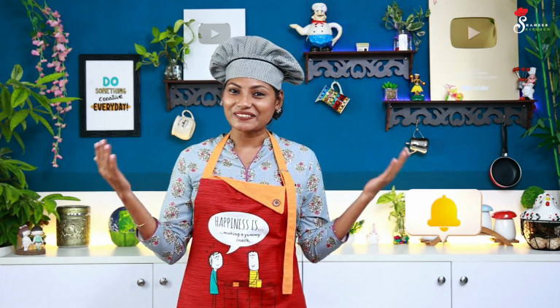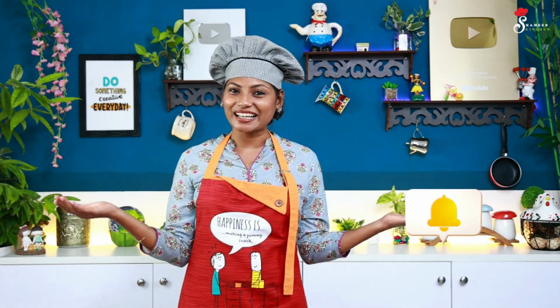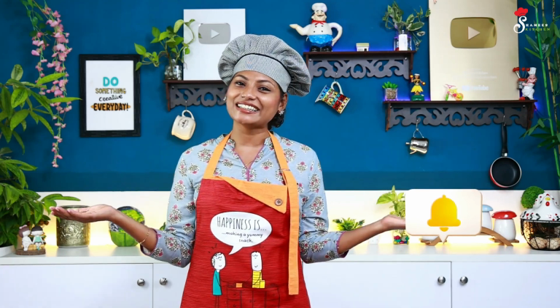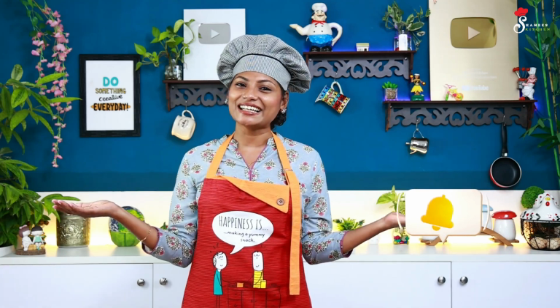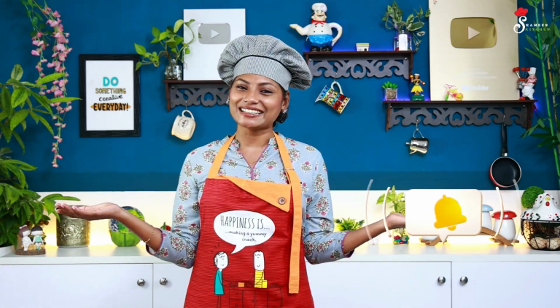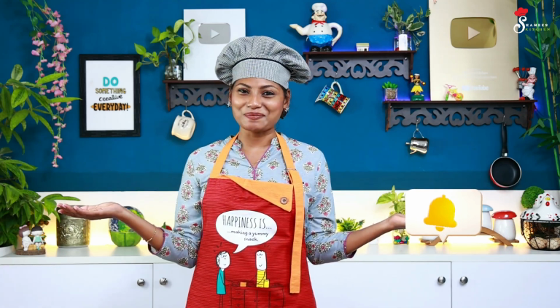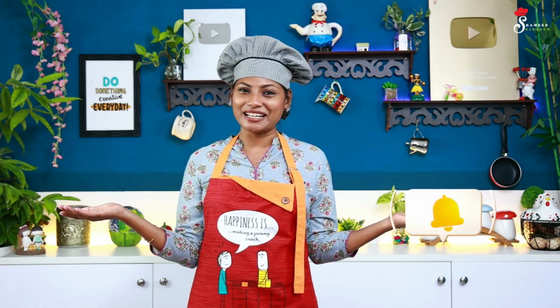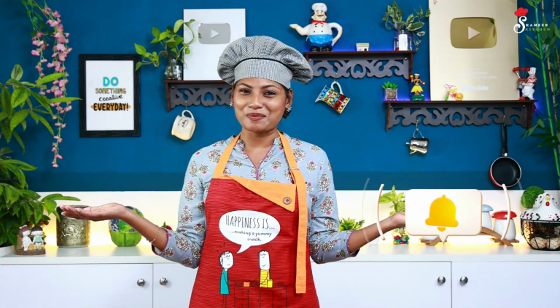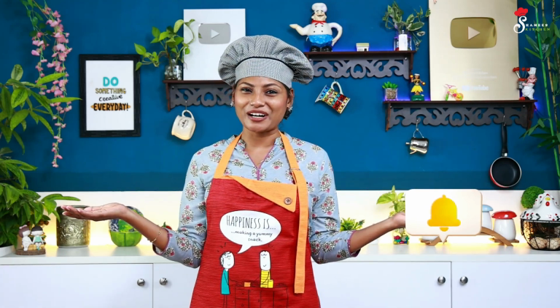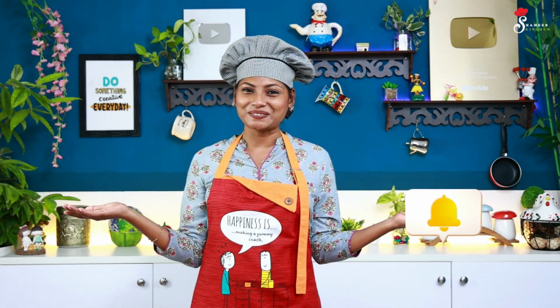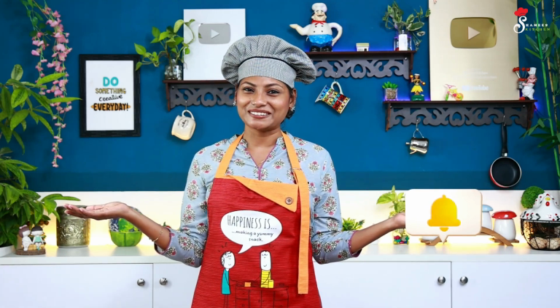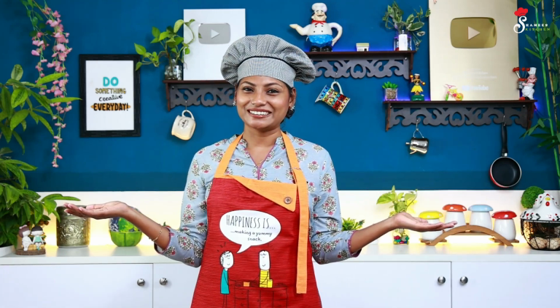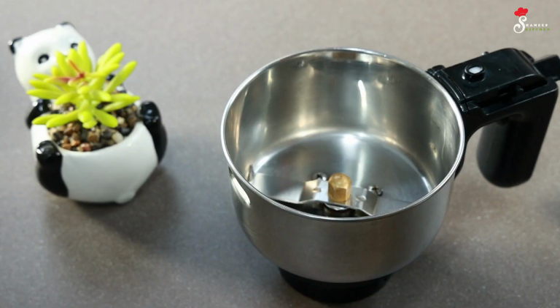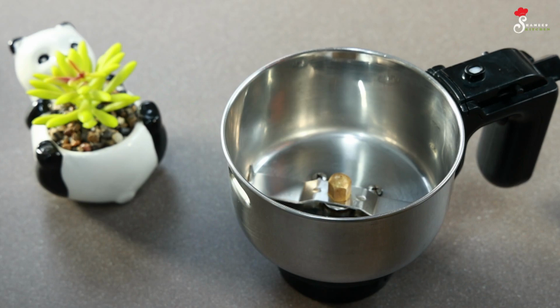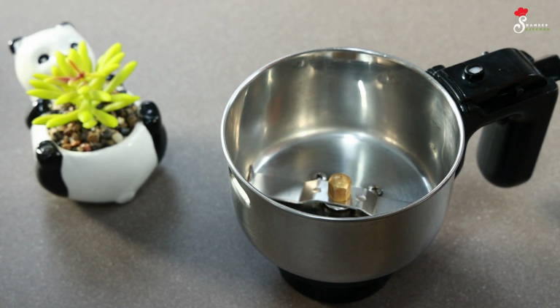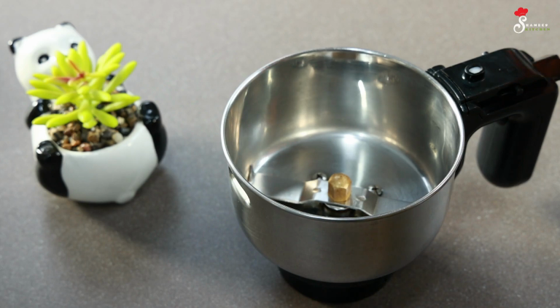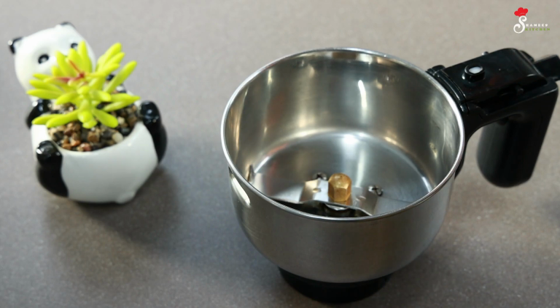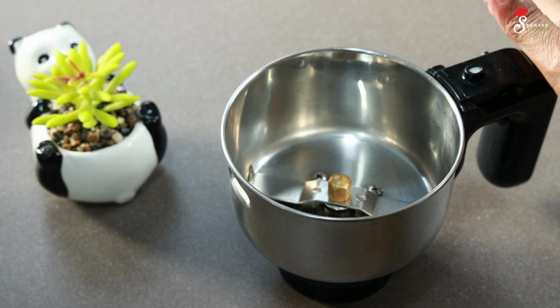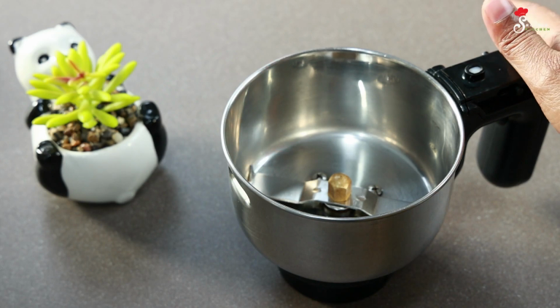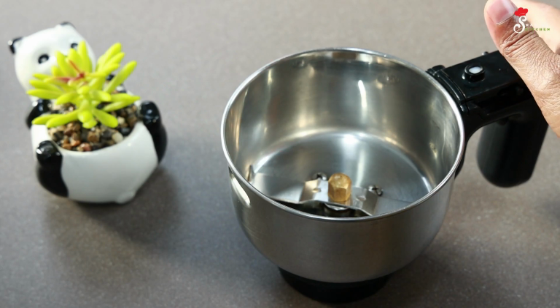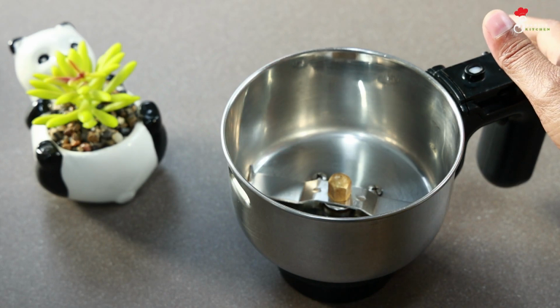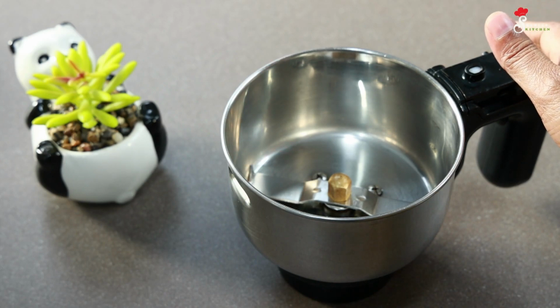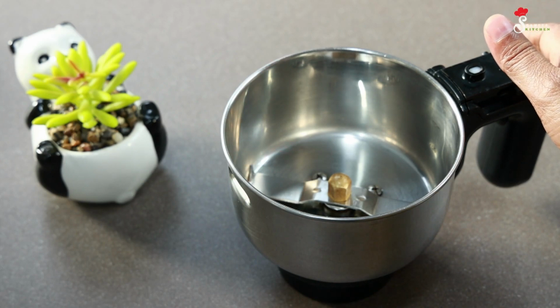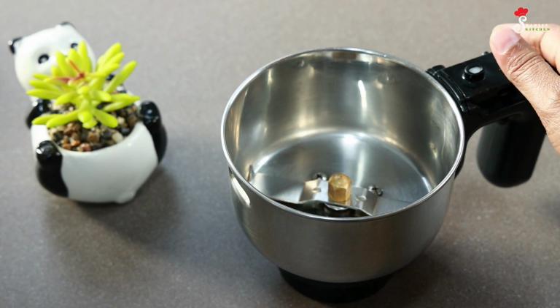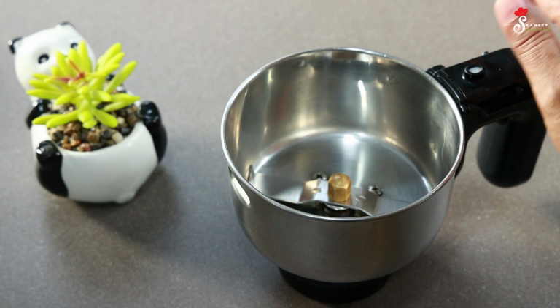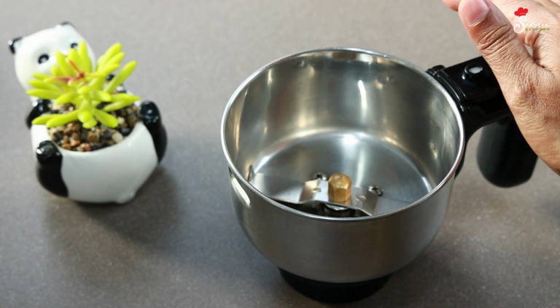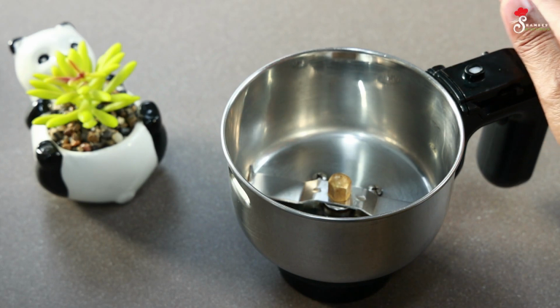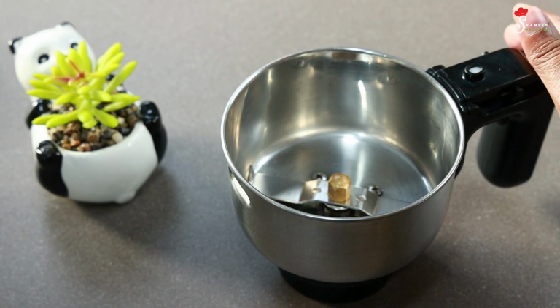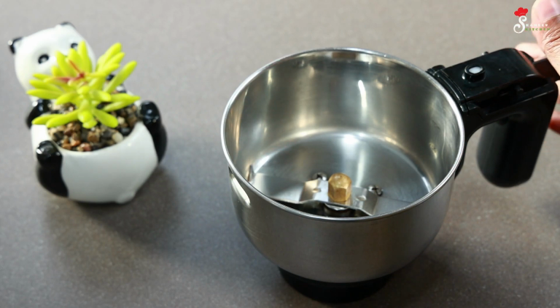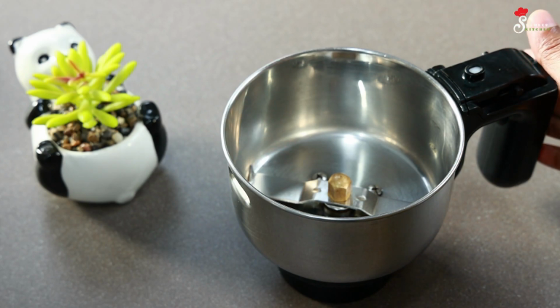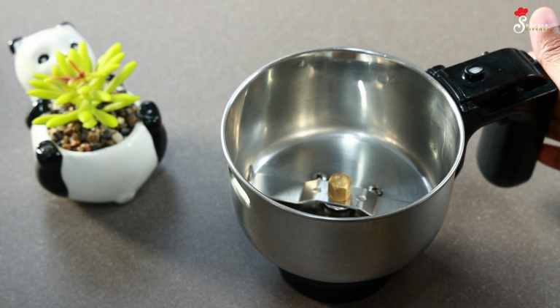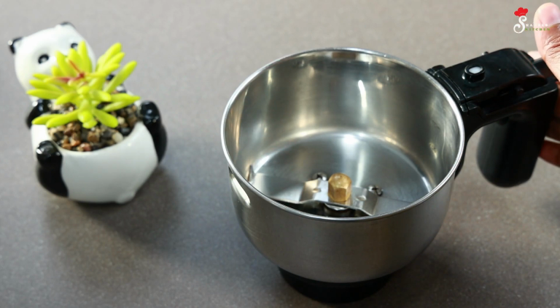Let us know your recipe! We're ready to make a cupcake mix.